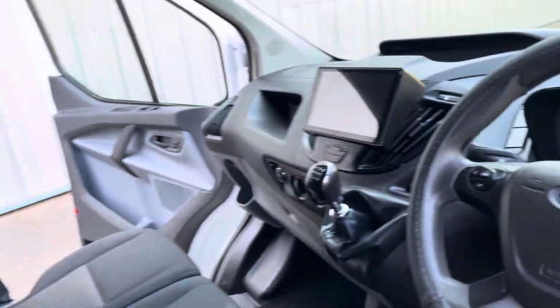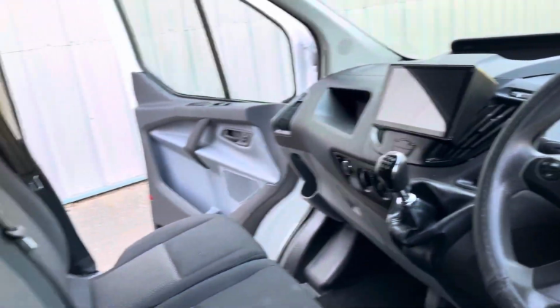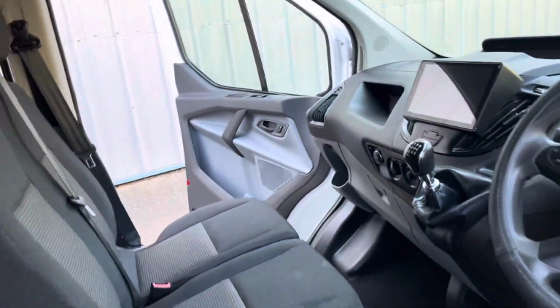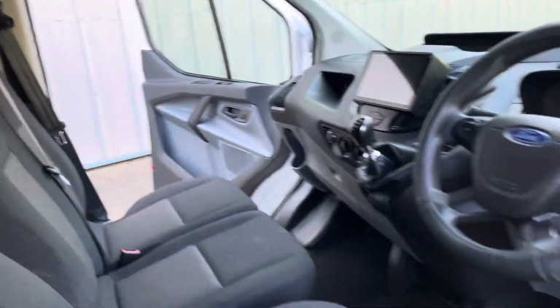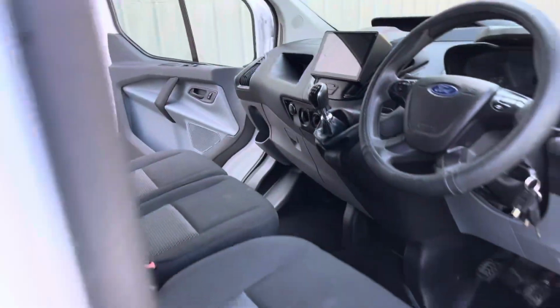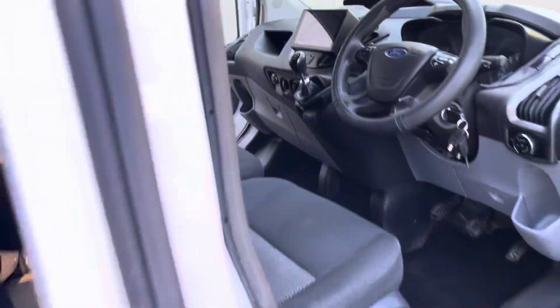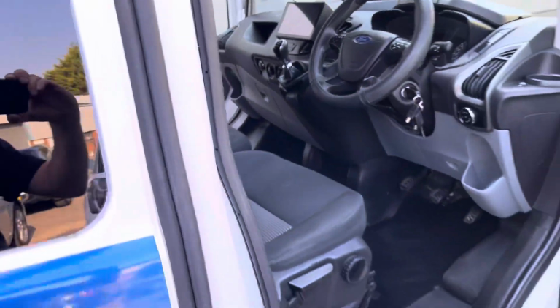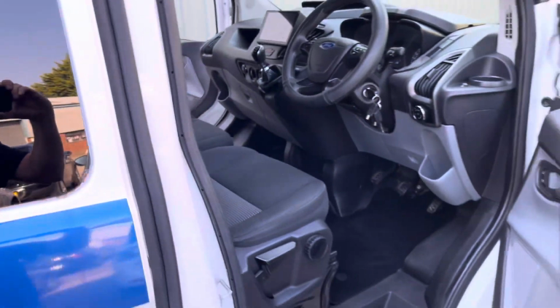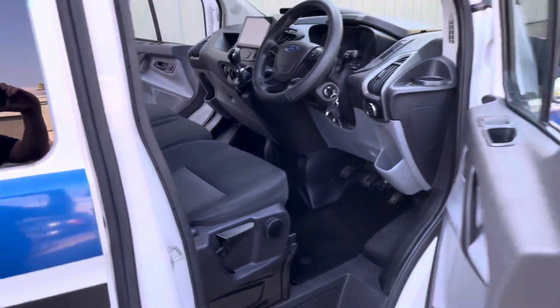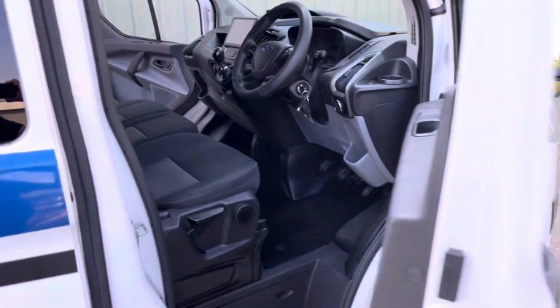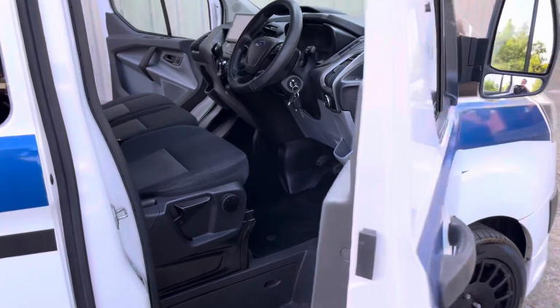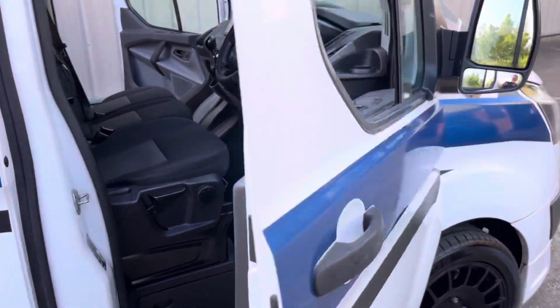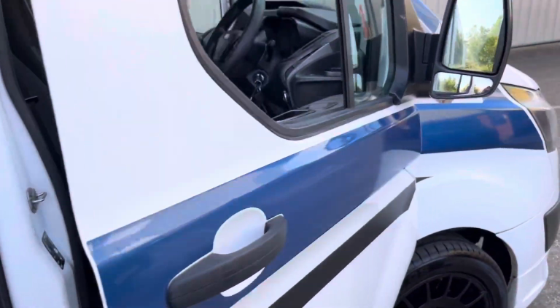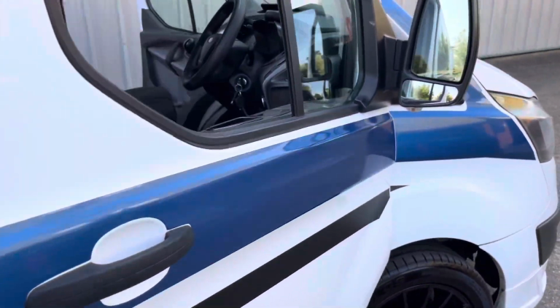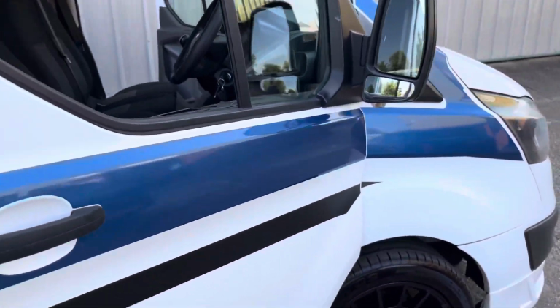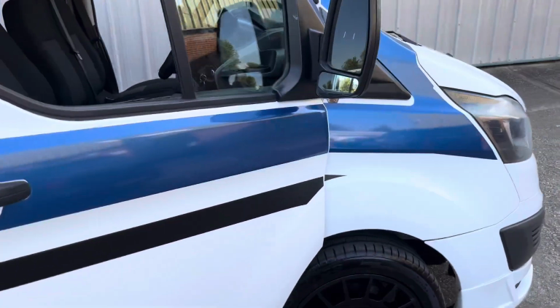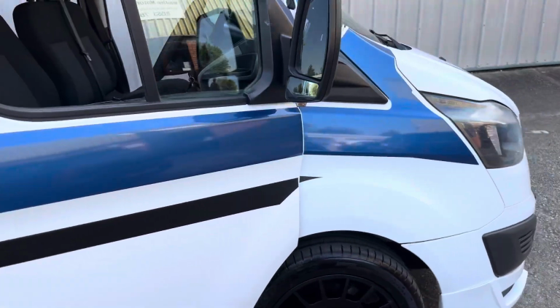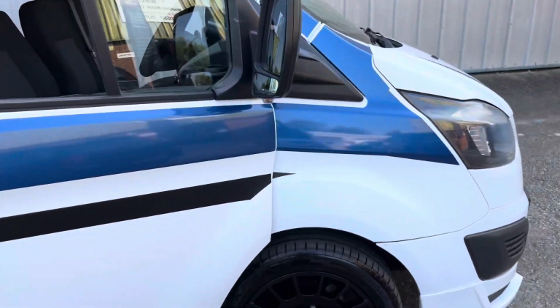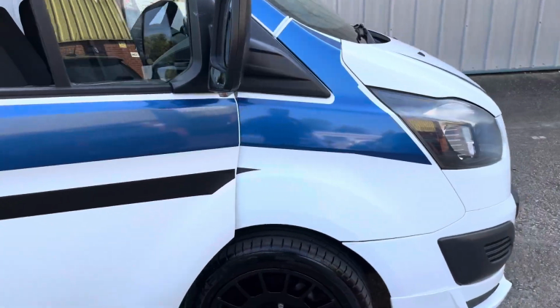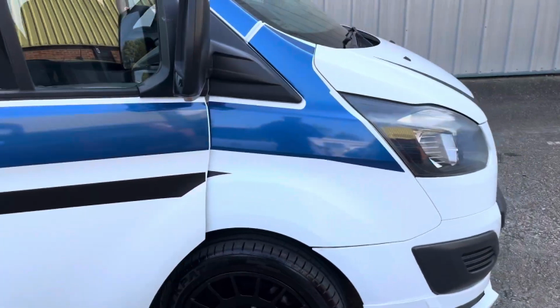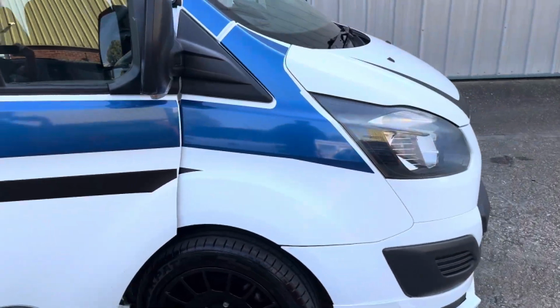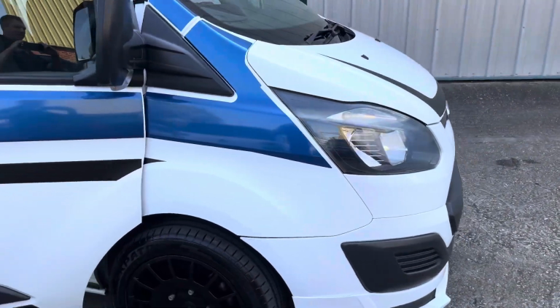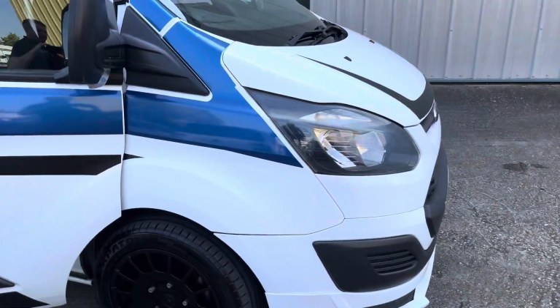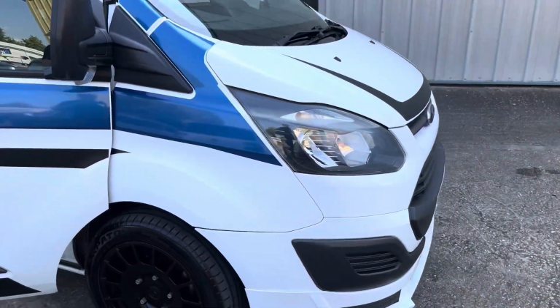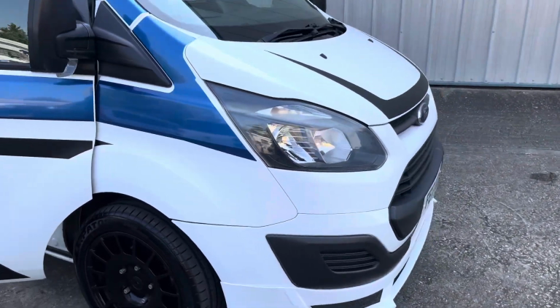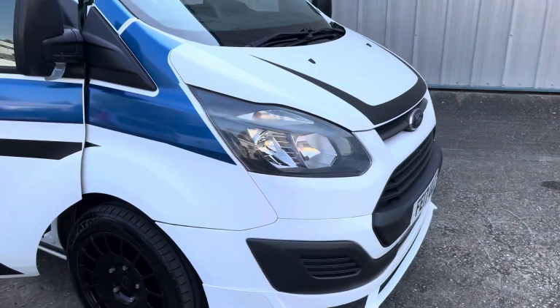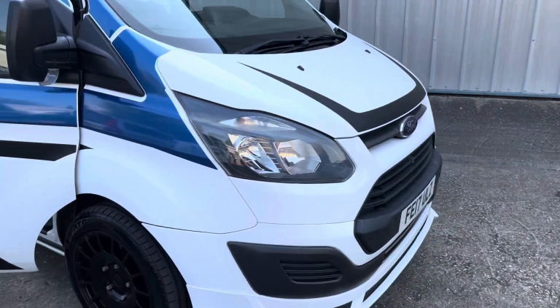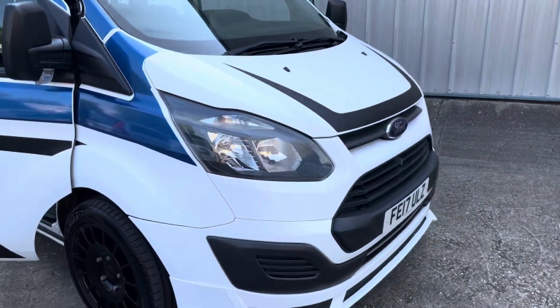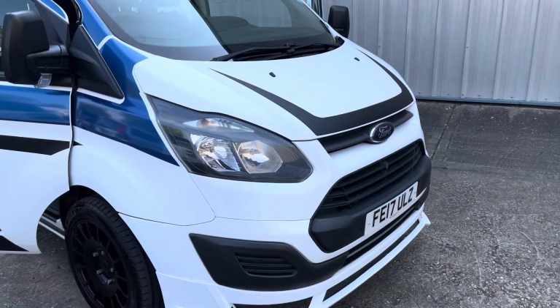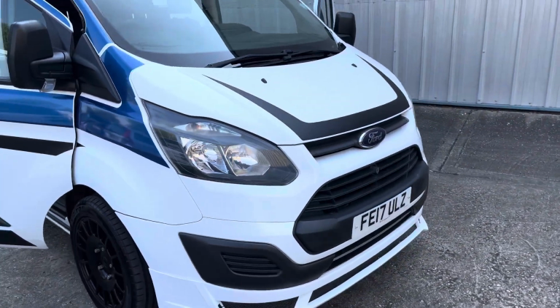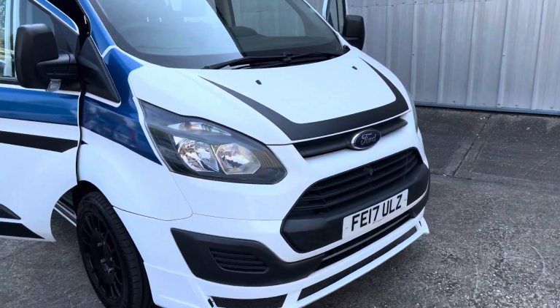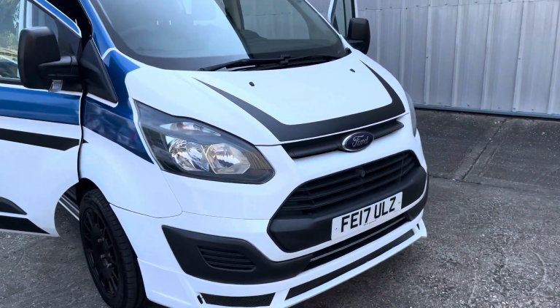Really a stunning looking example. More pictures are available on the website, and excellent finance options are available.